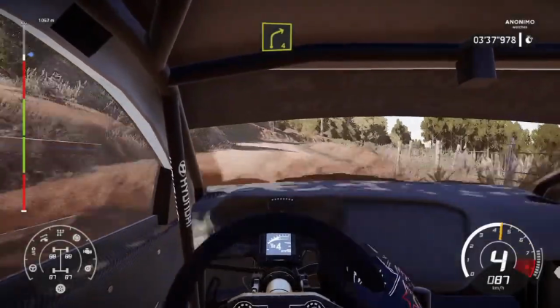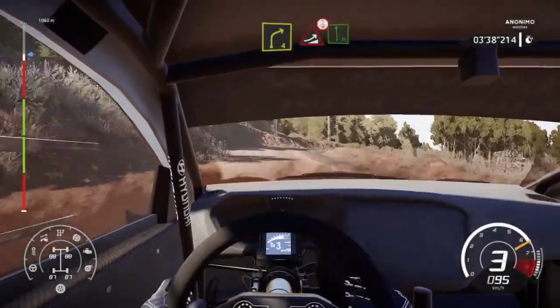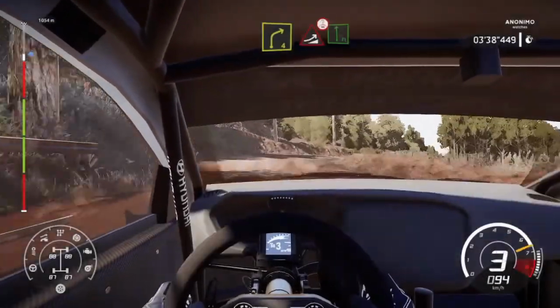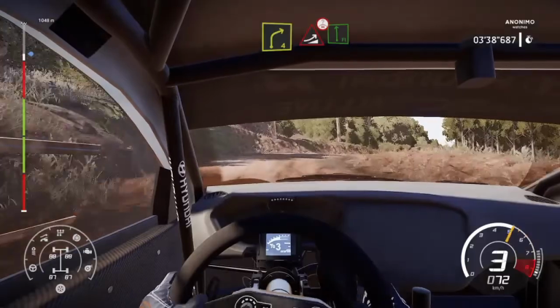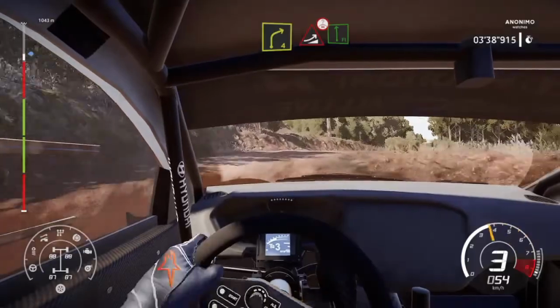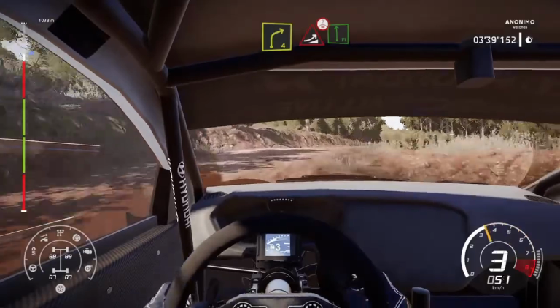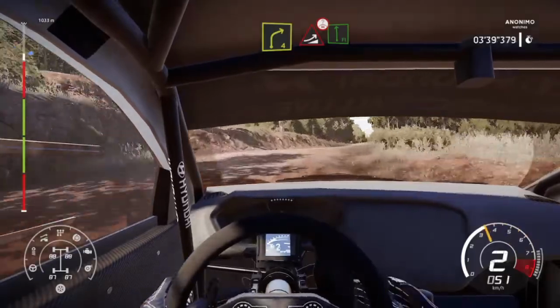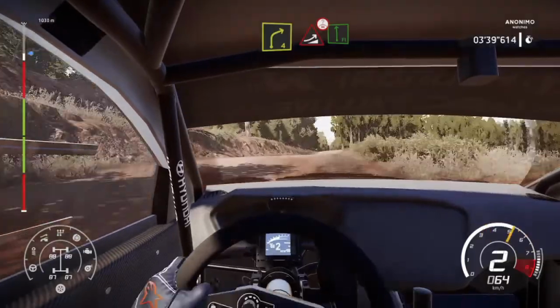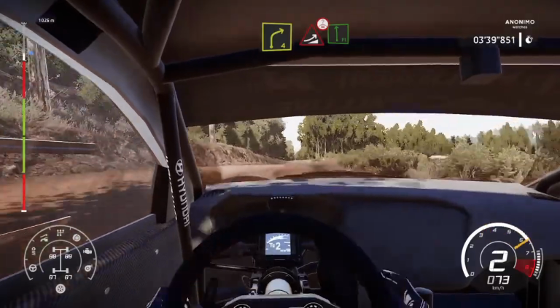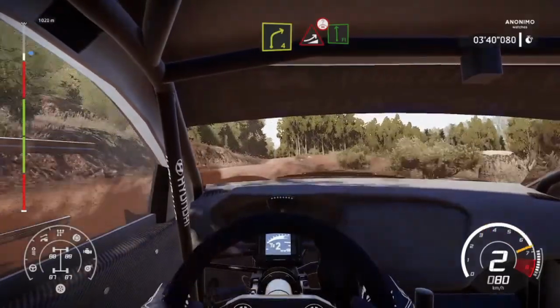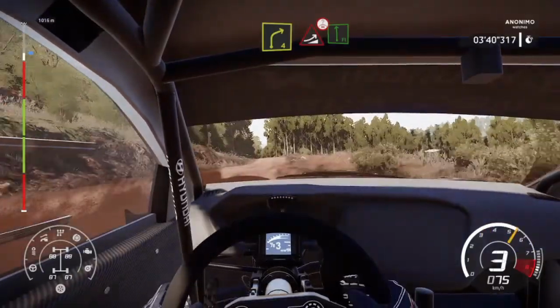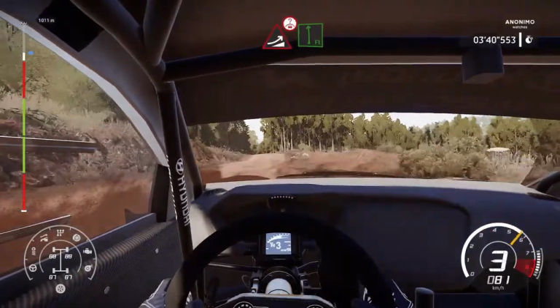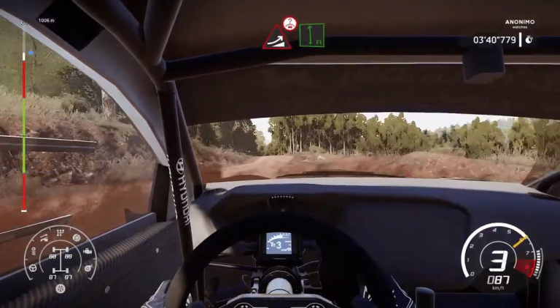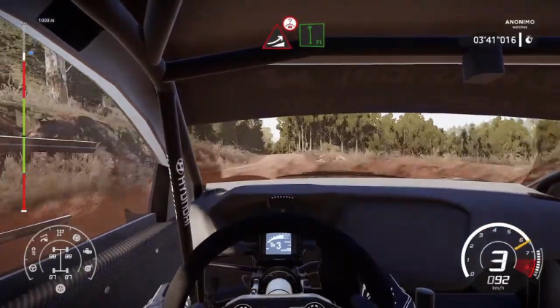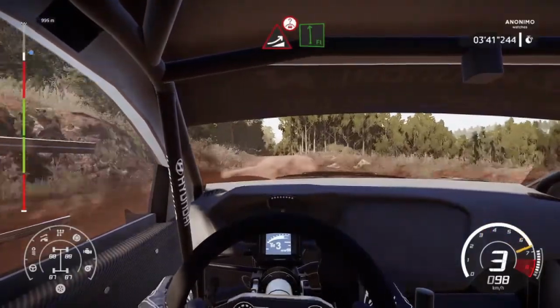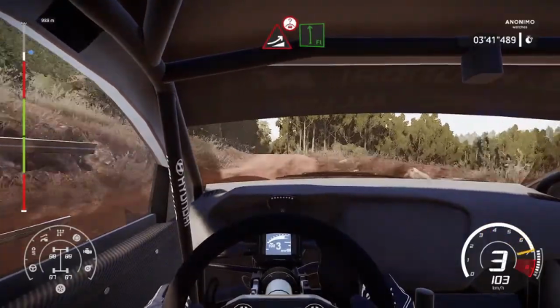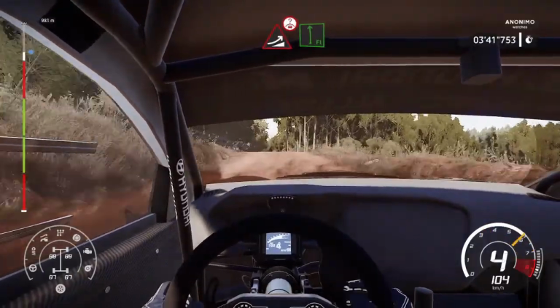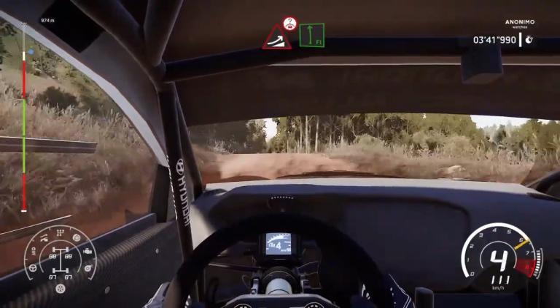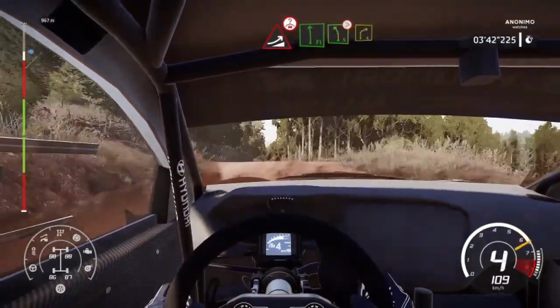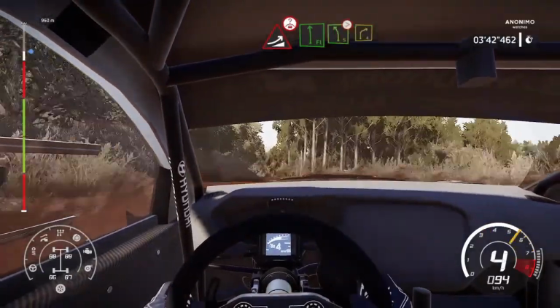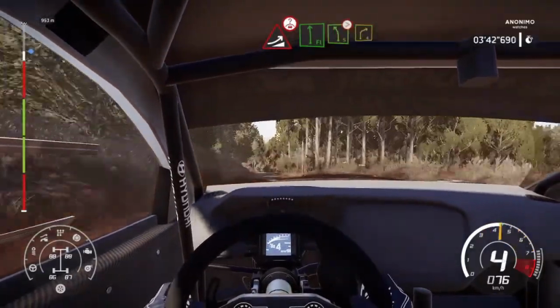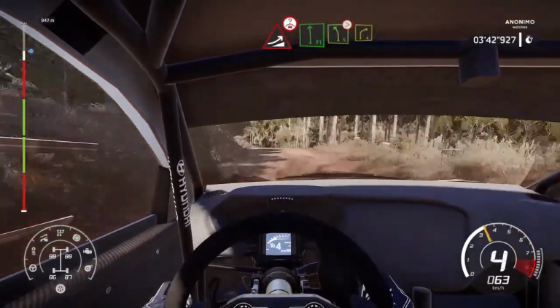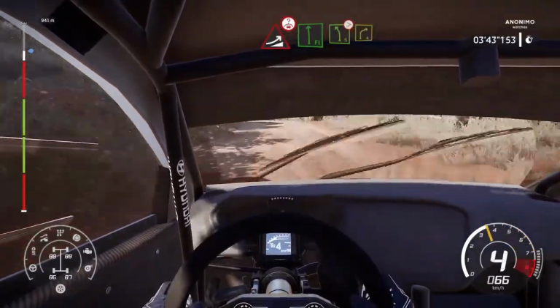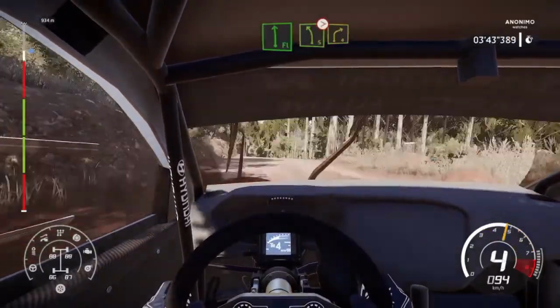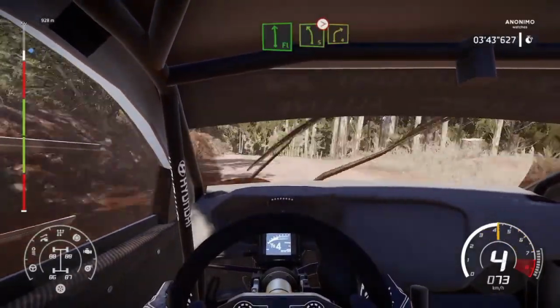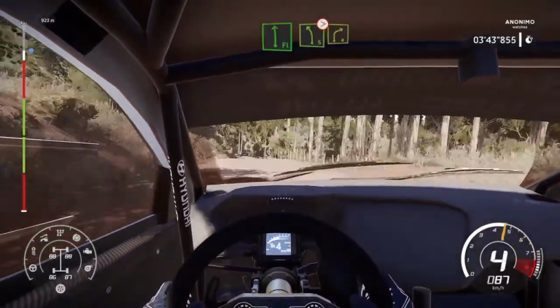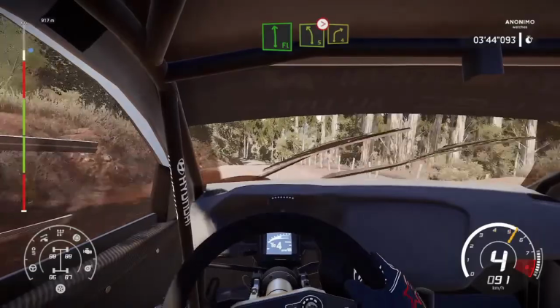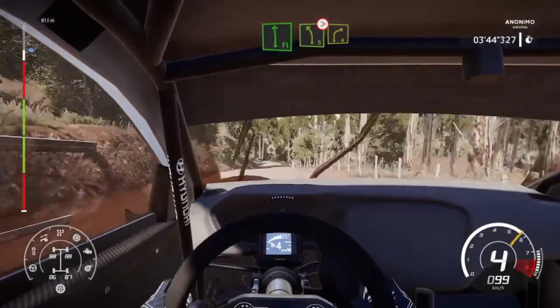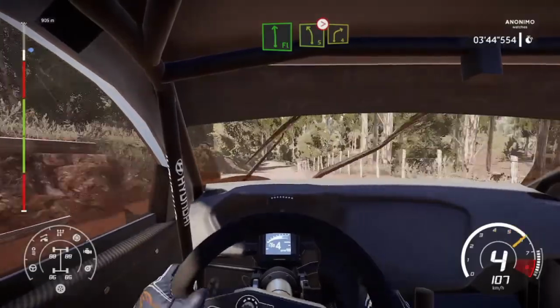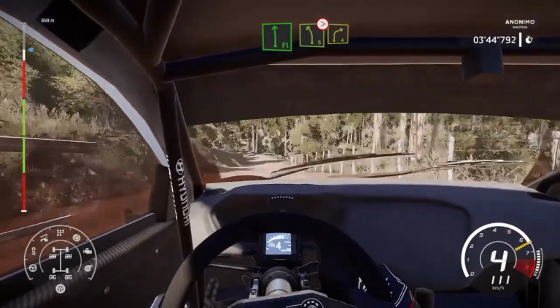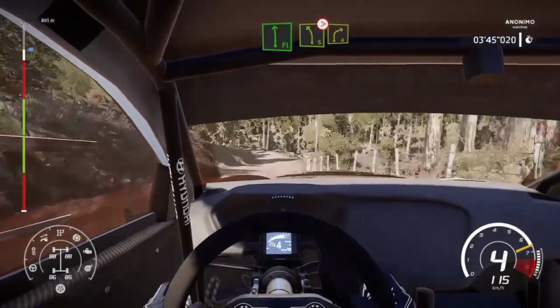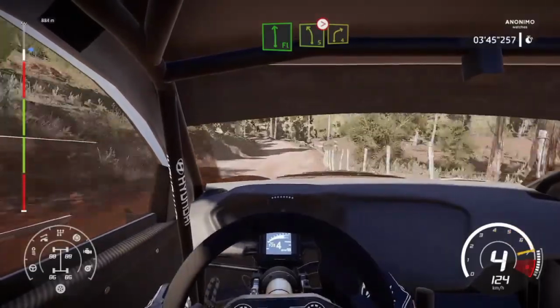And jump over crest into flat-left. Into left-five, brake, tightens, two, keep into right-four.